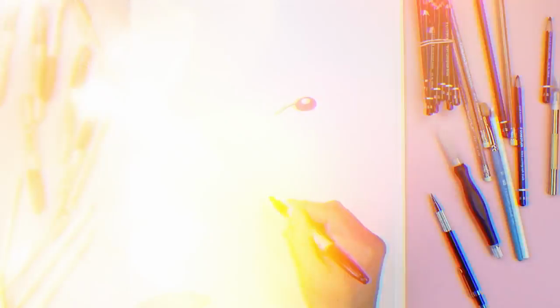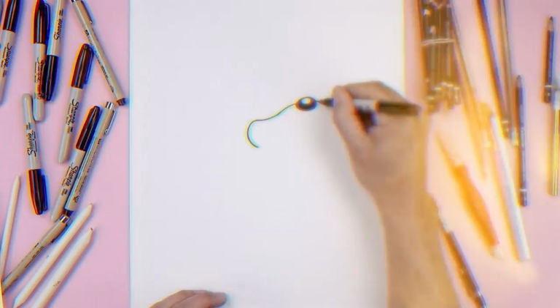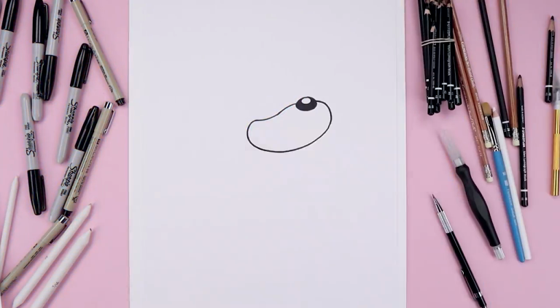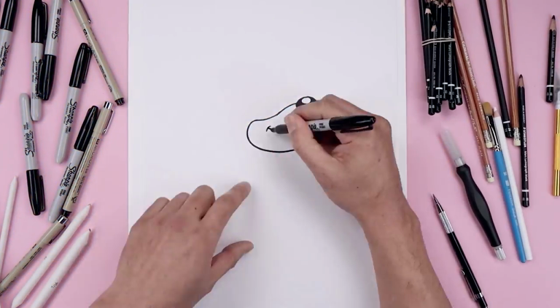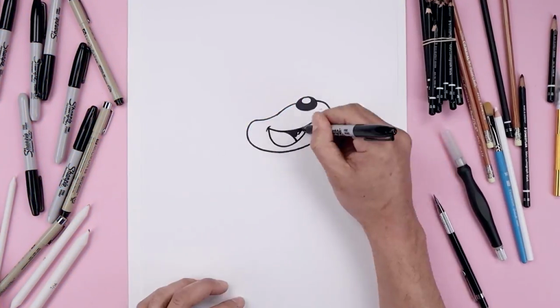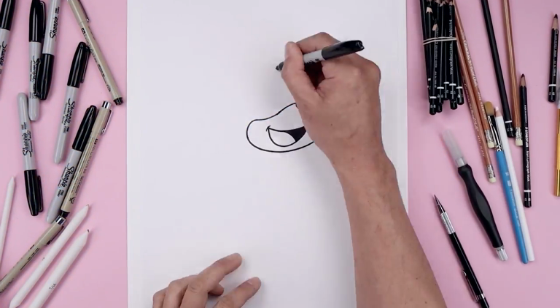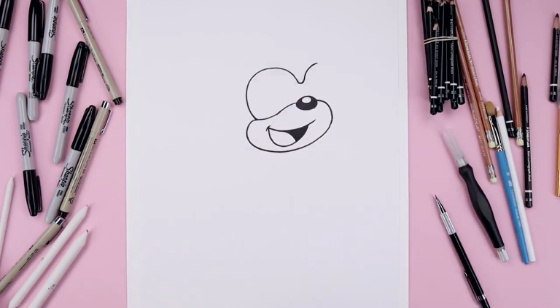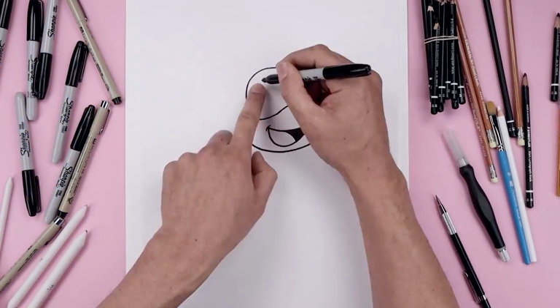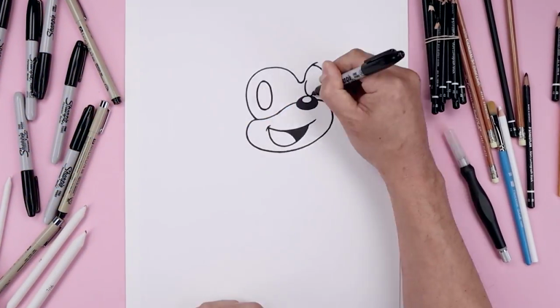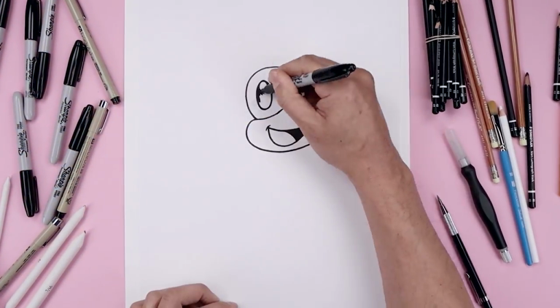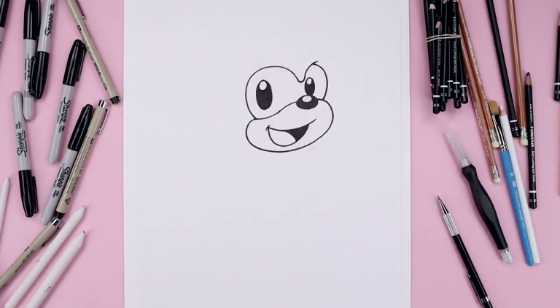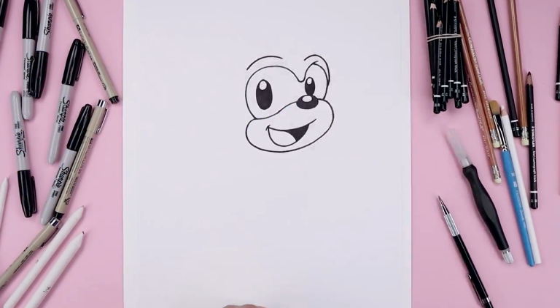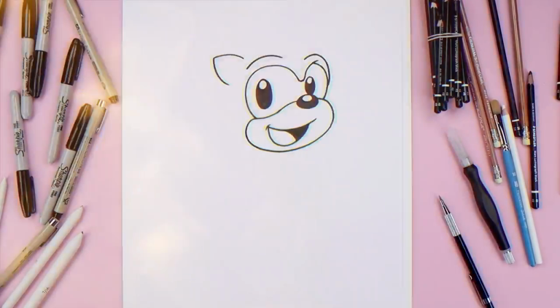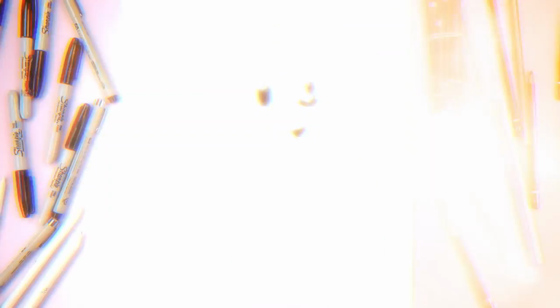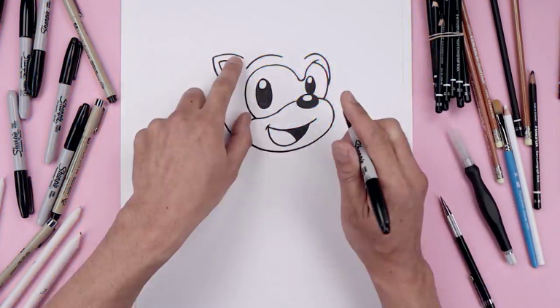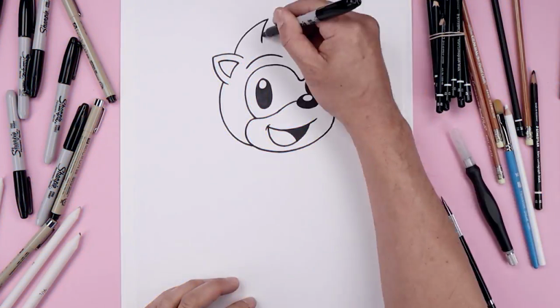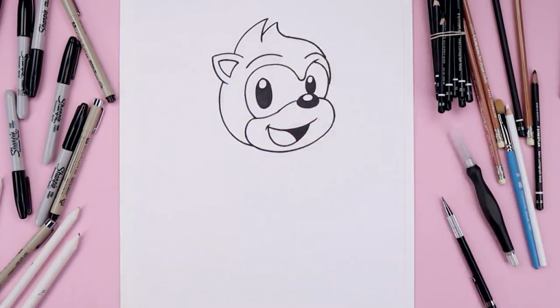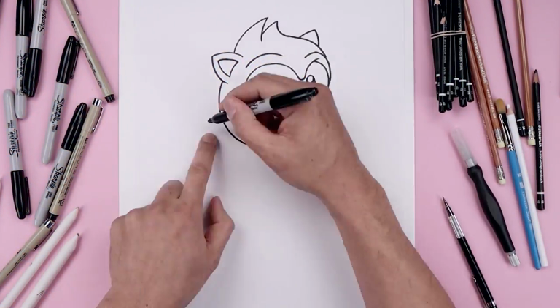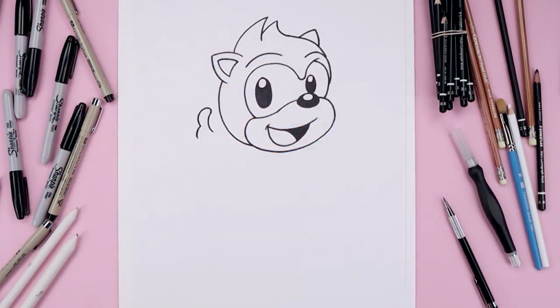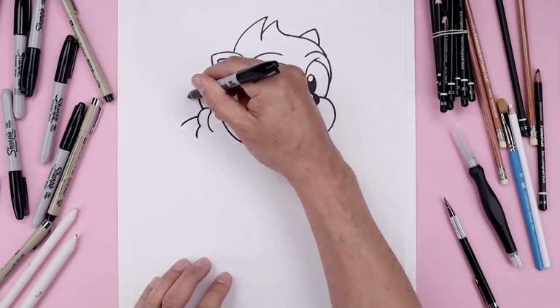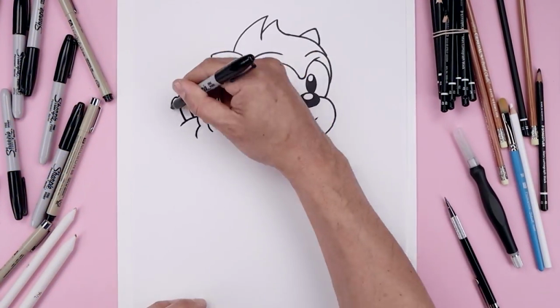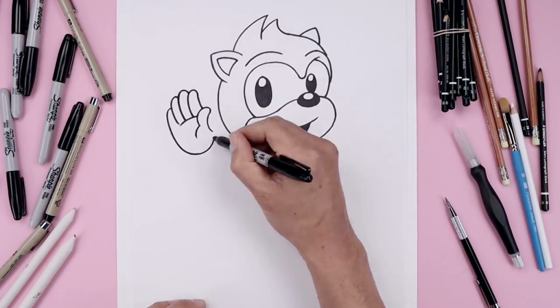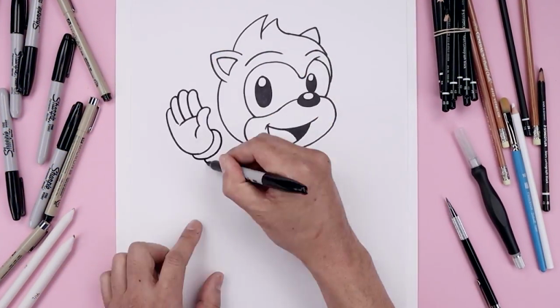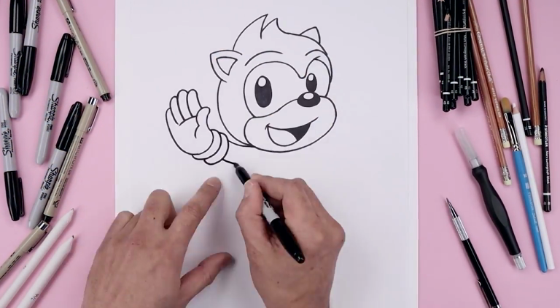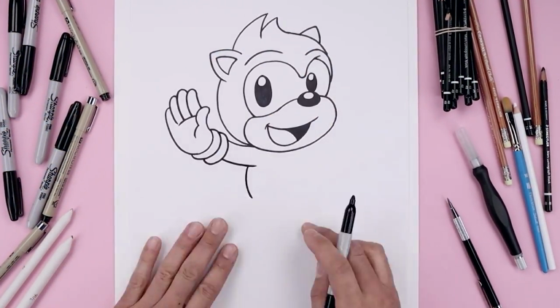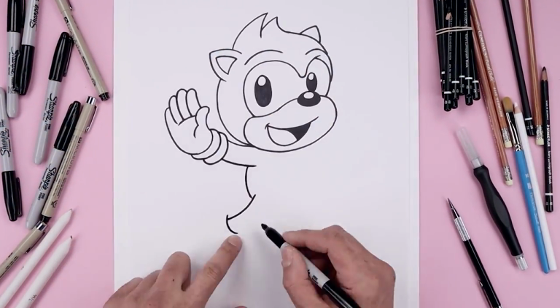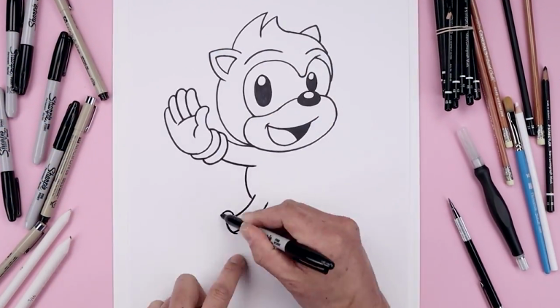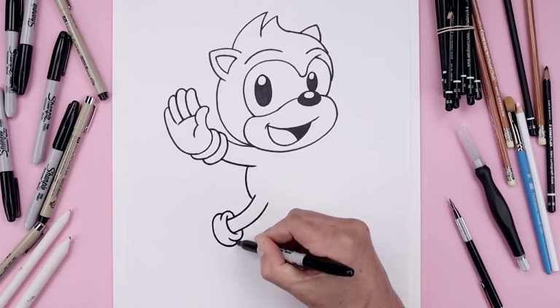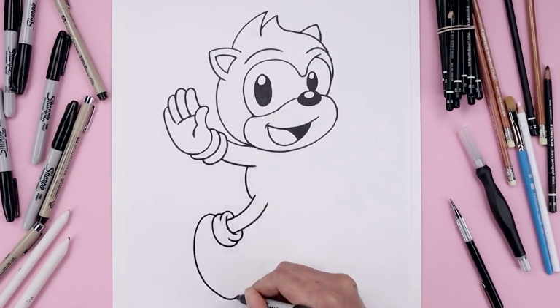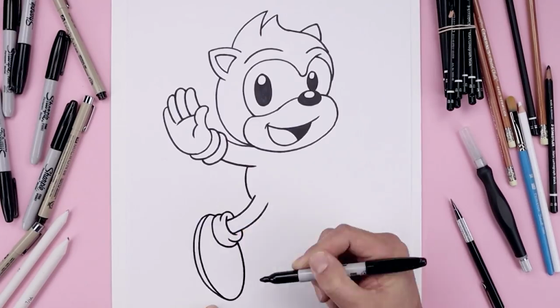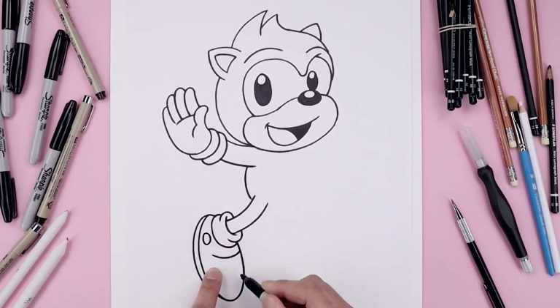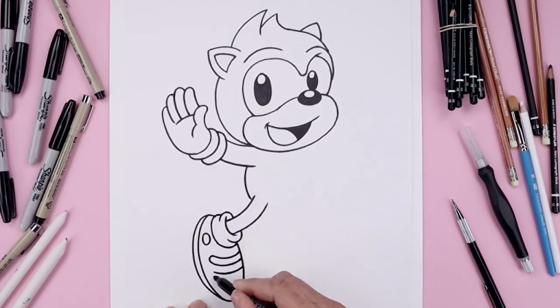What's up everyone and welcome to the club. In today's video we're drawing Ray the Flying Squirrel from Sonic the Hedgehog.